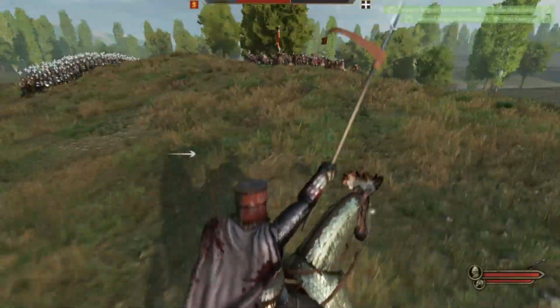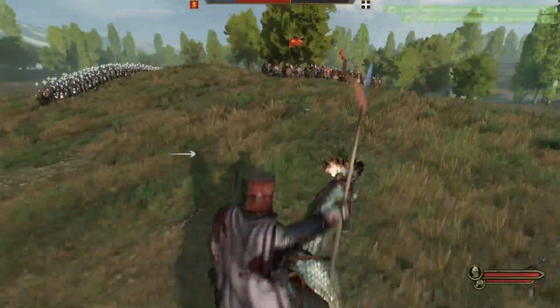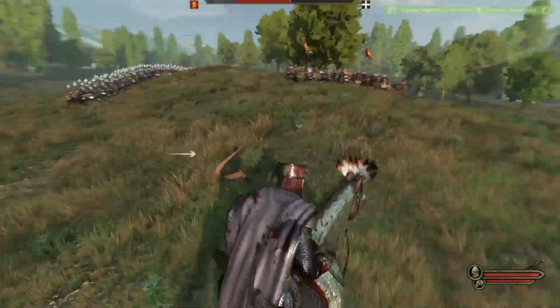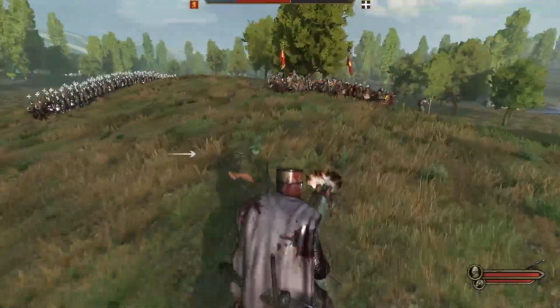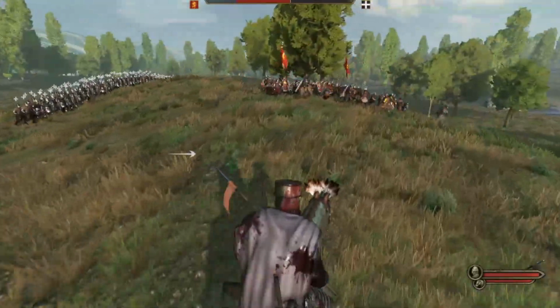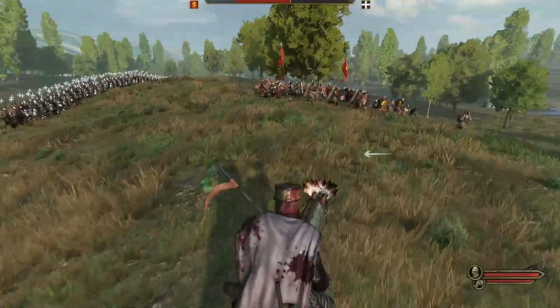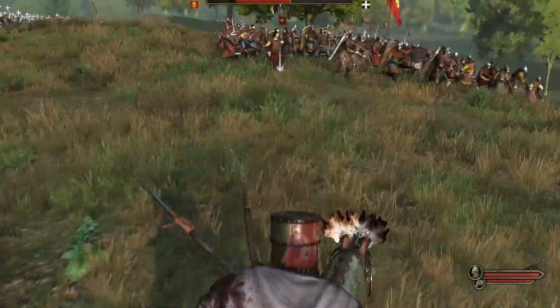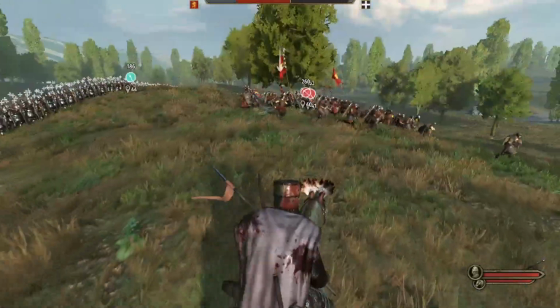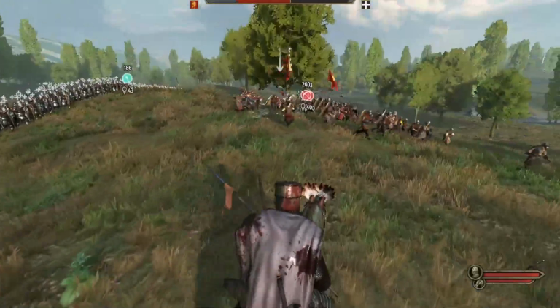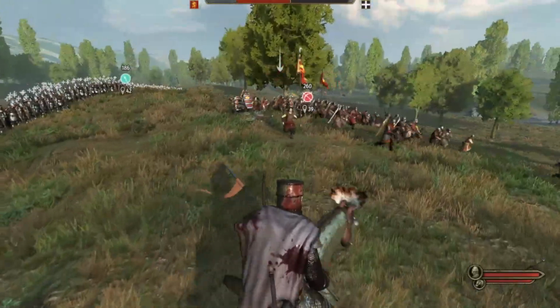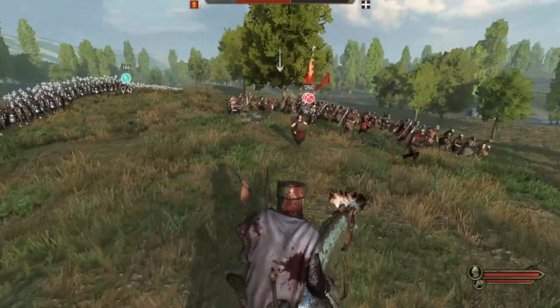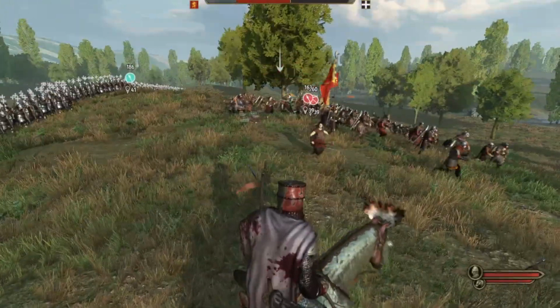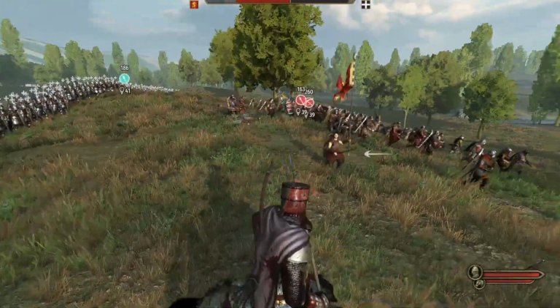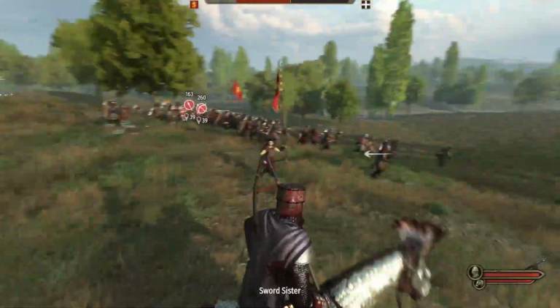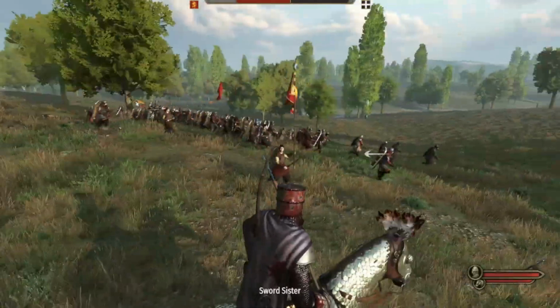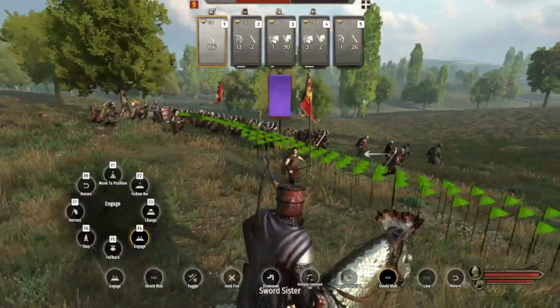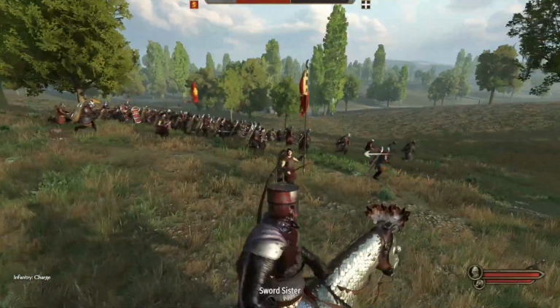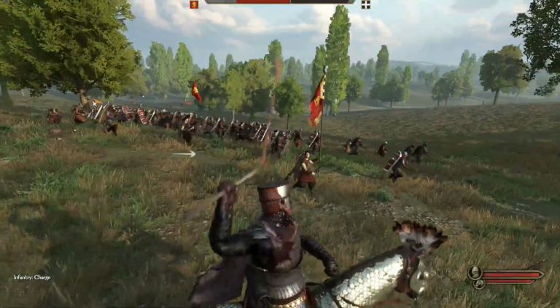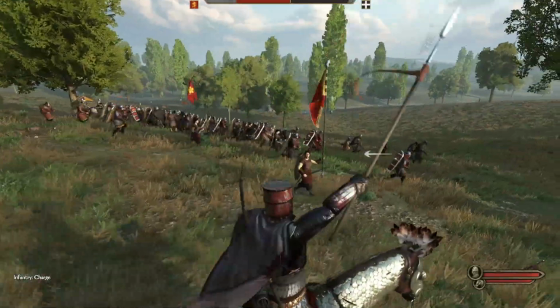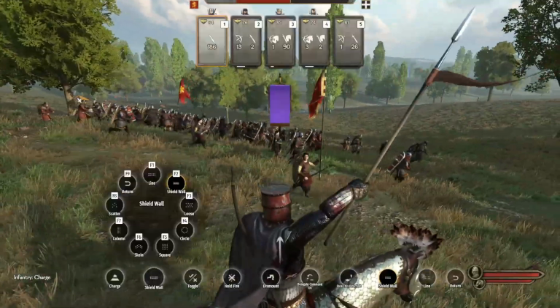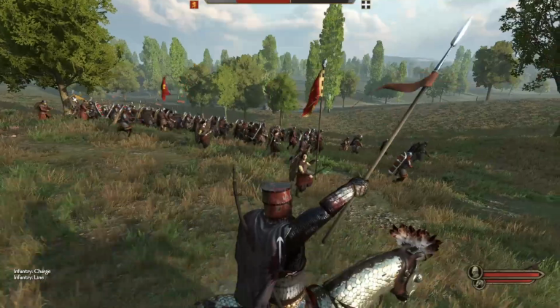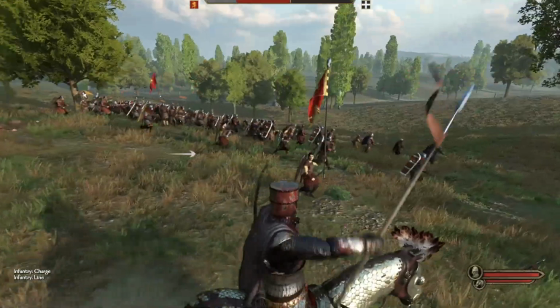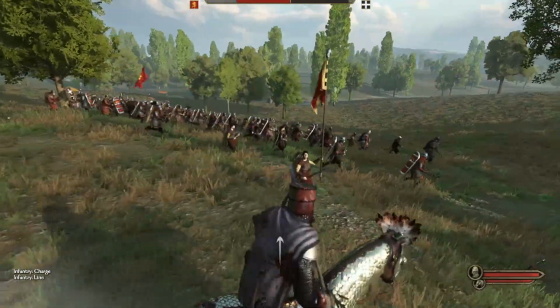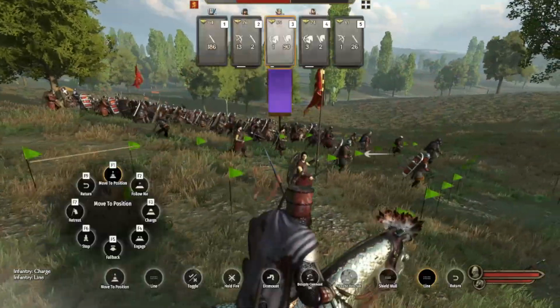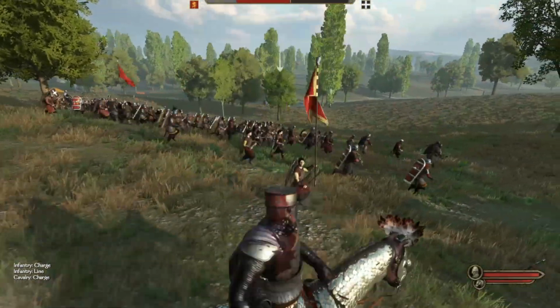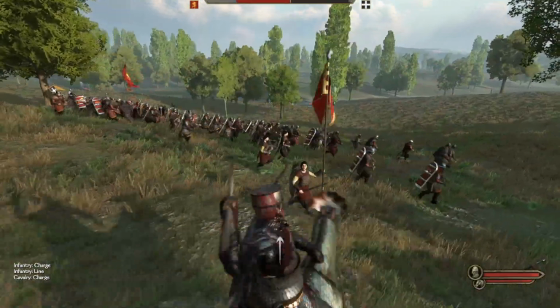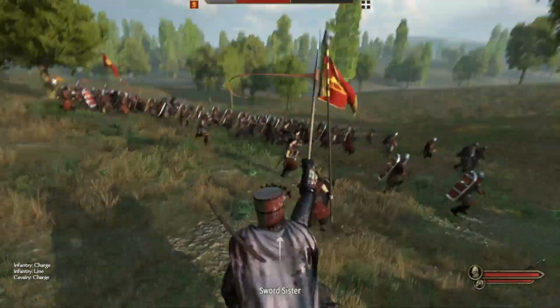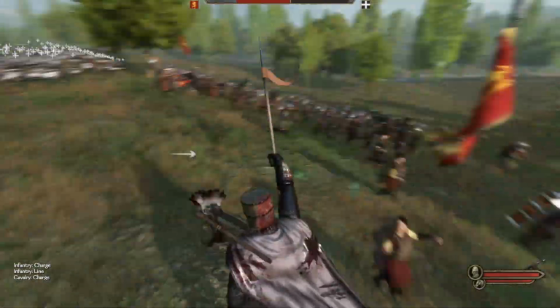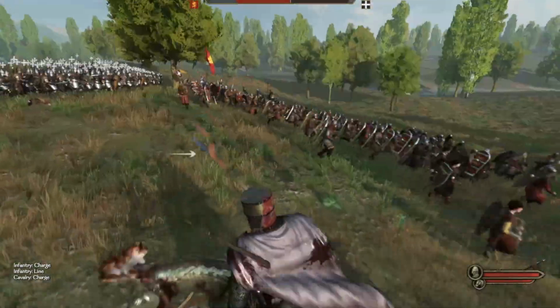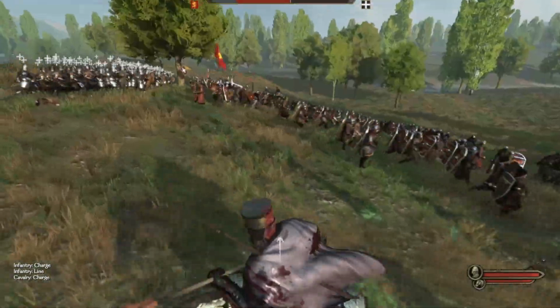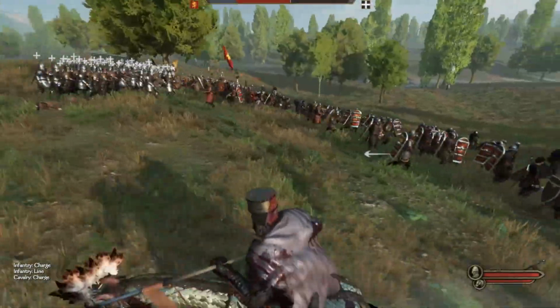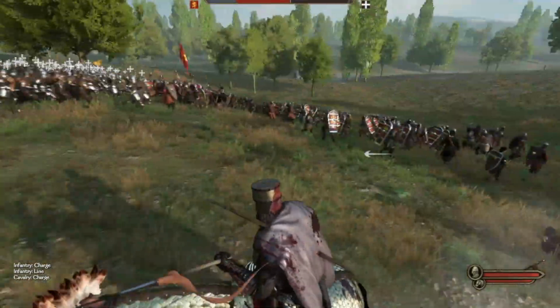The enemies start to fall back so I charge the infantry, take them out of shield wall formation, and charge the cavalry.